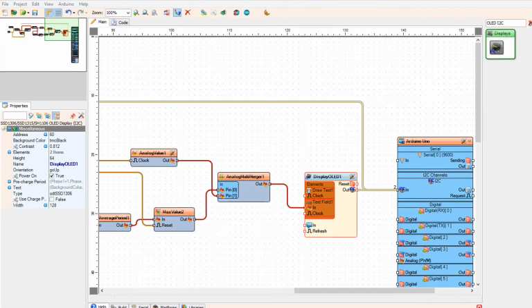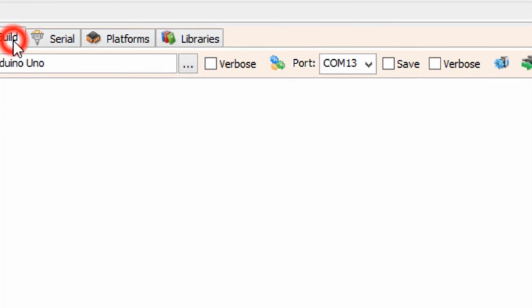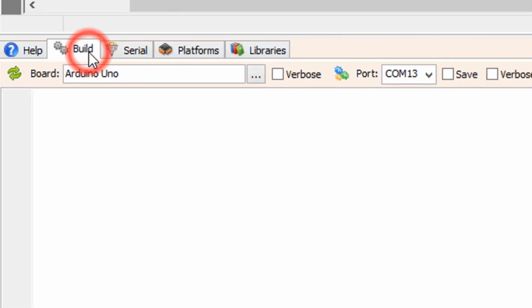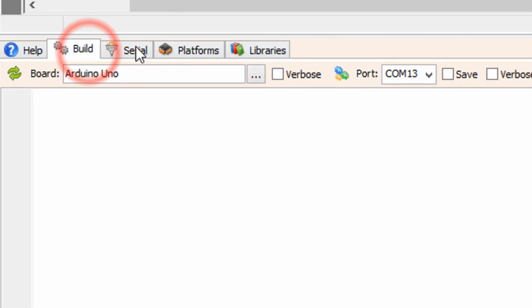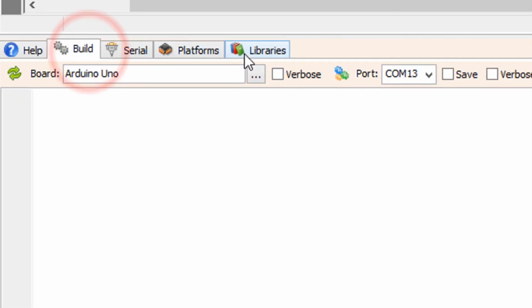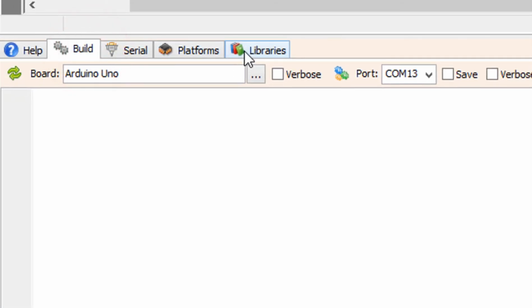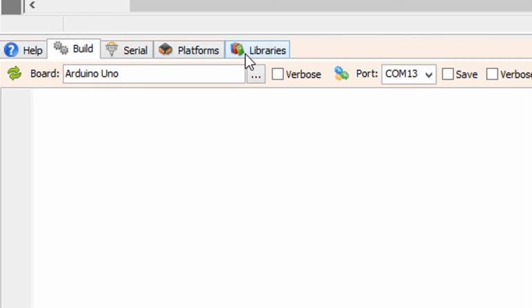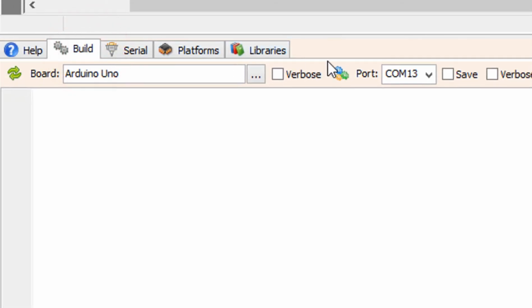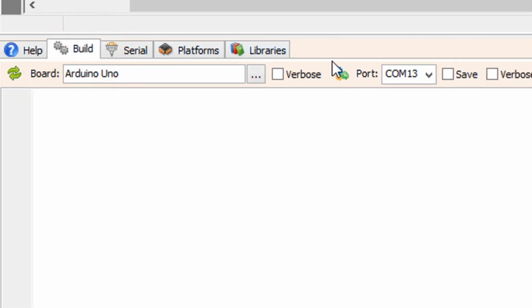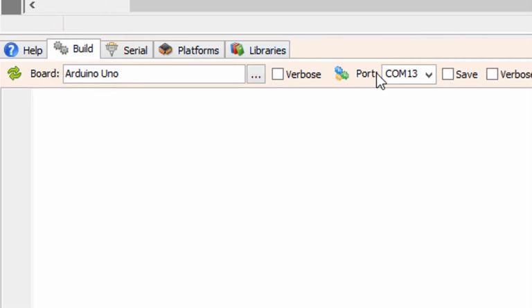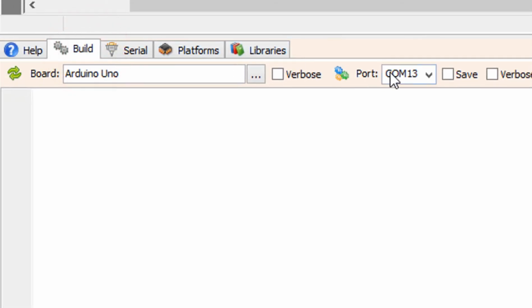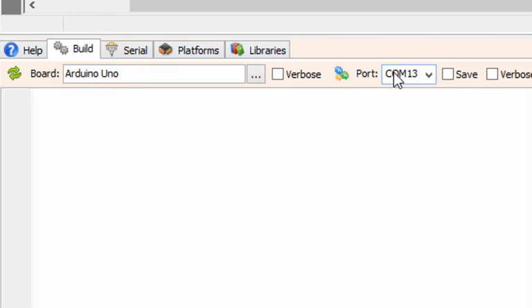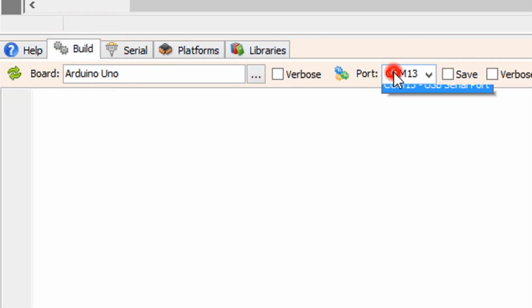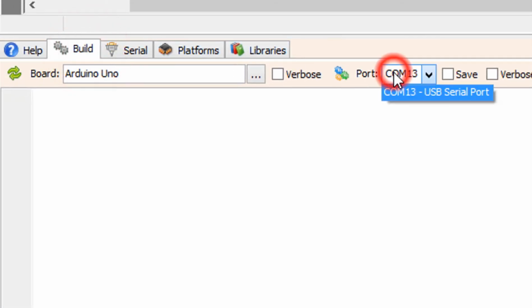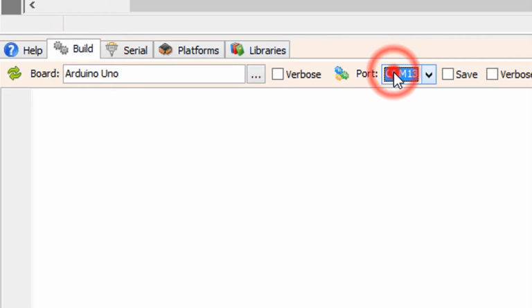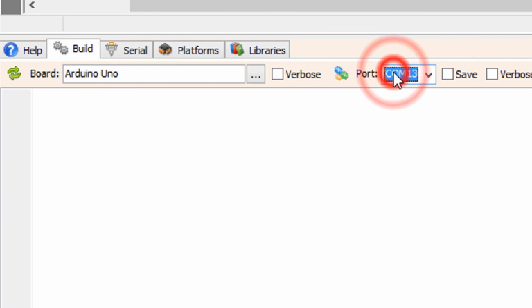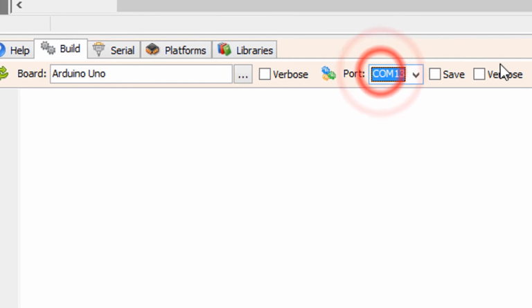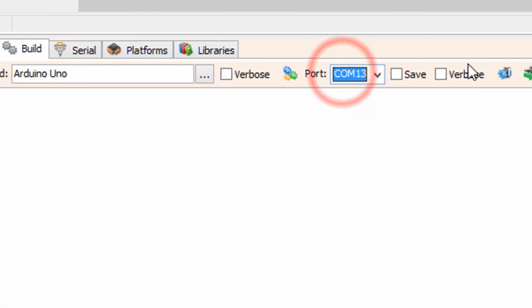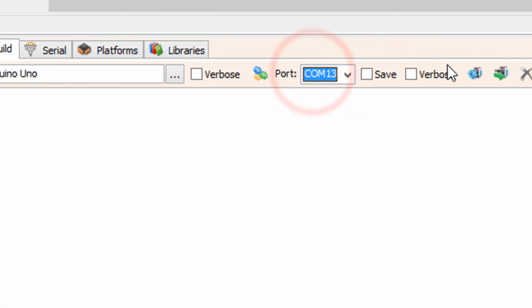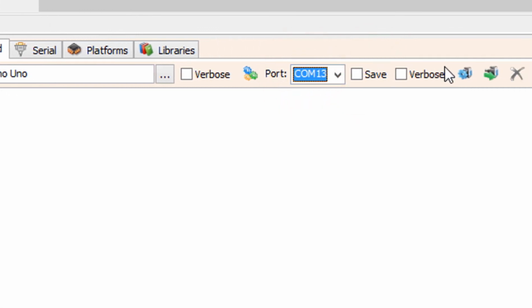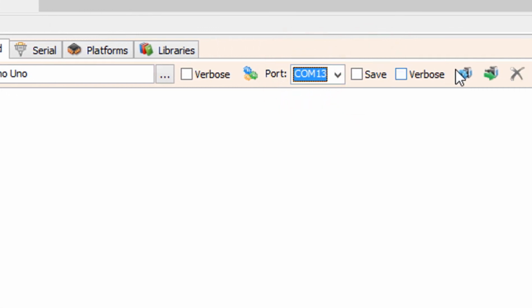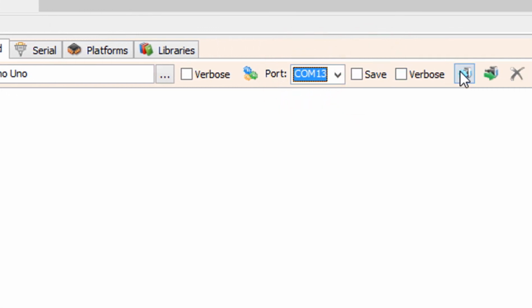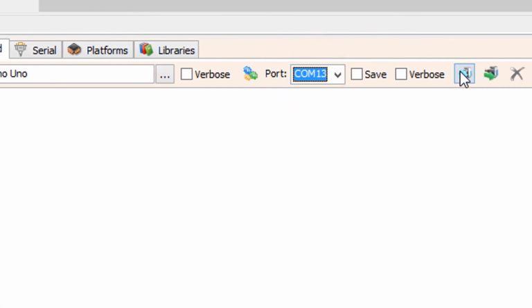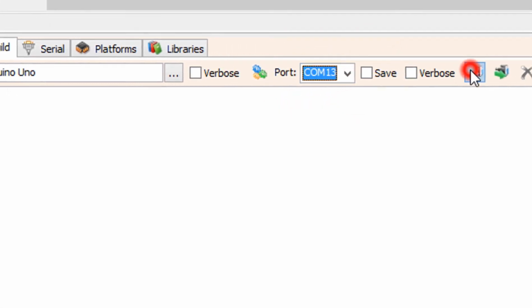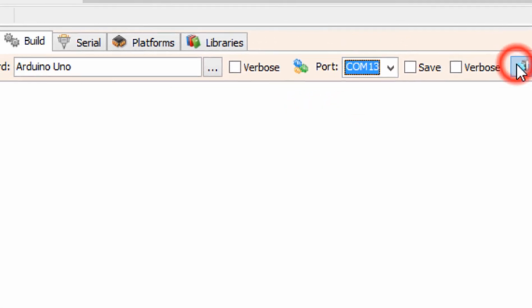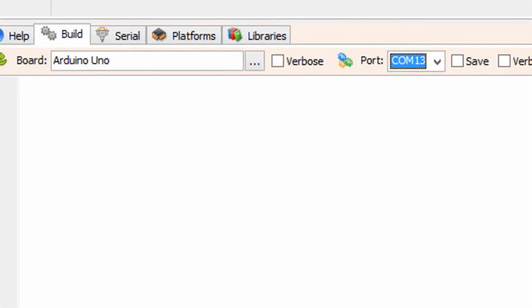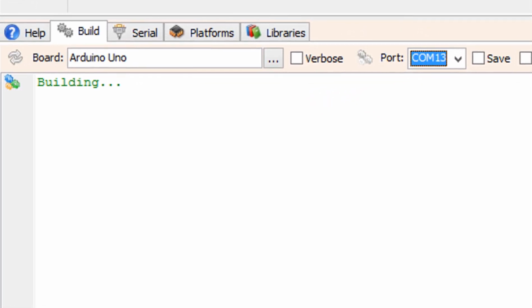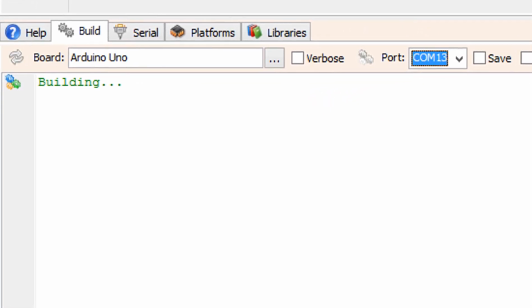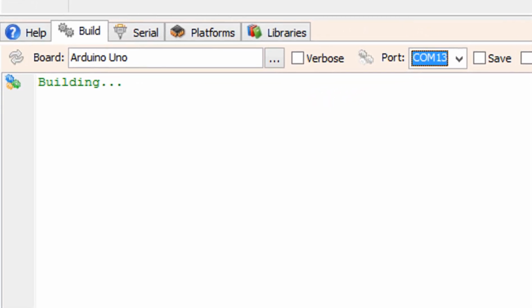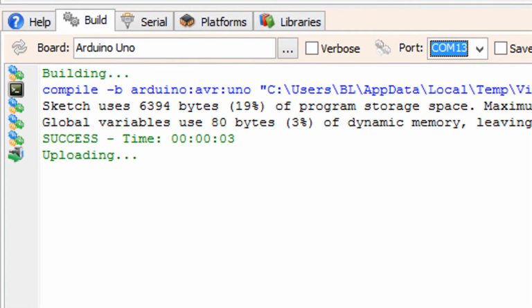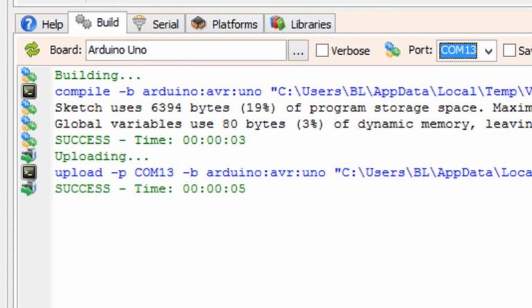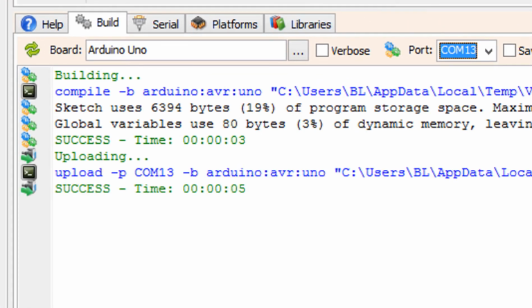On the bottom, click on the build tab. Make sure you have selected the right board and port, then click on the compile, build, and upload button.